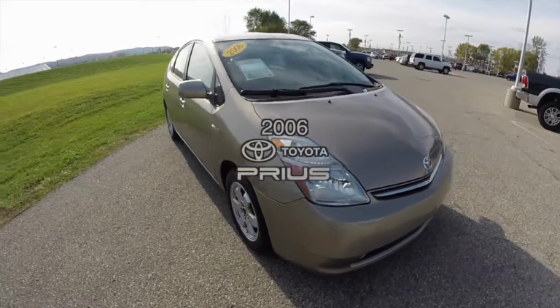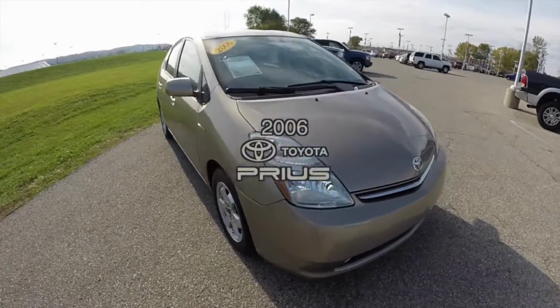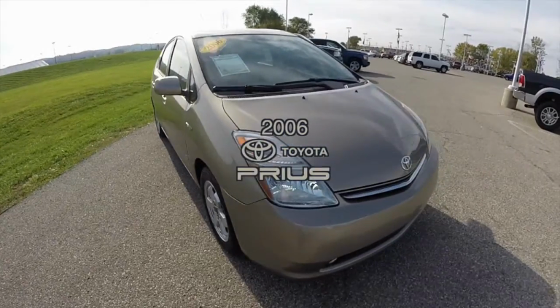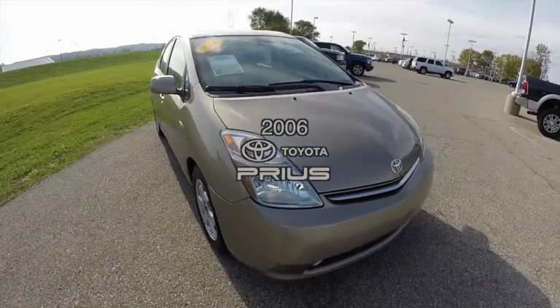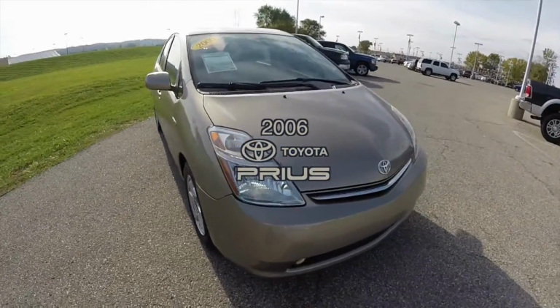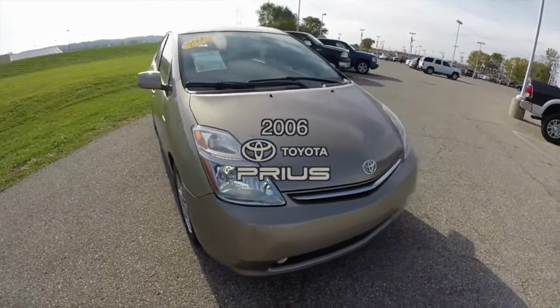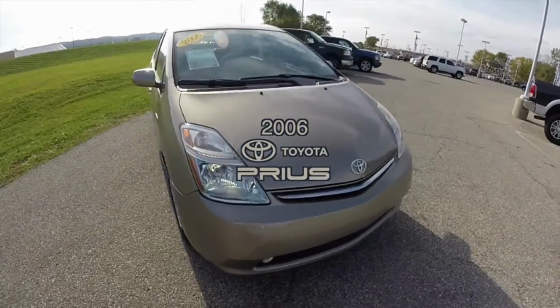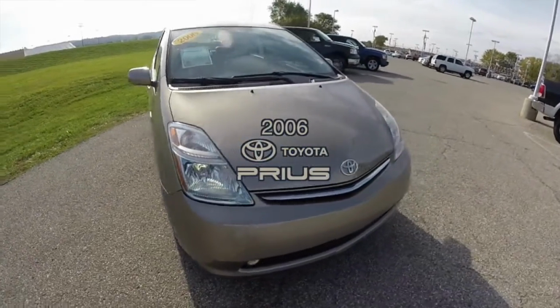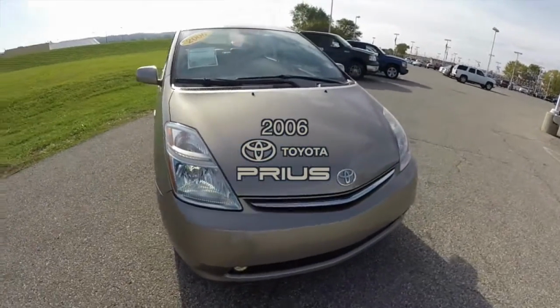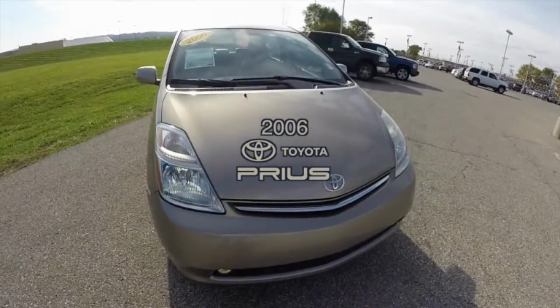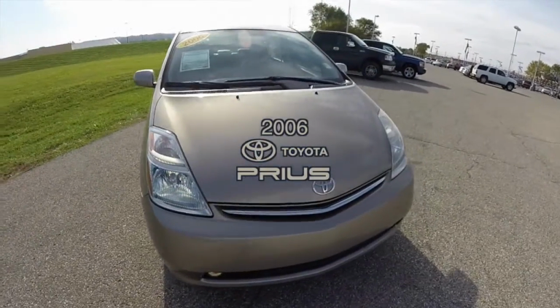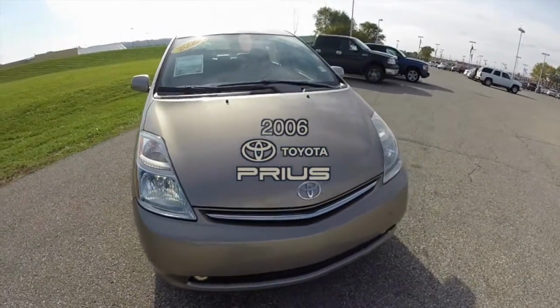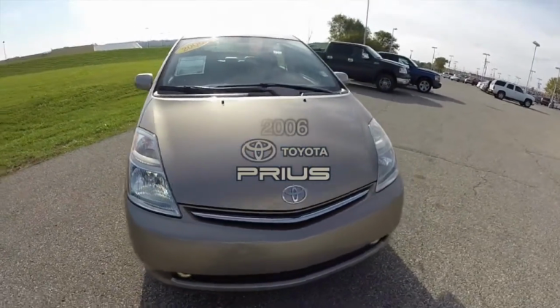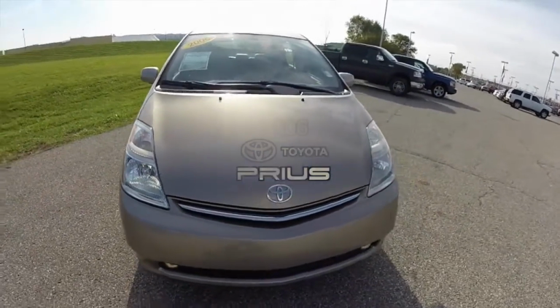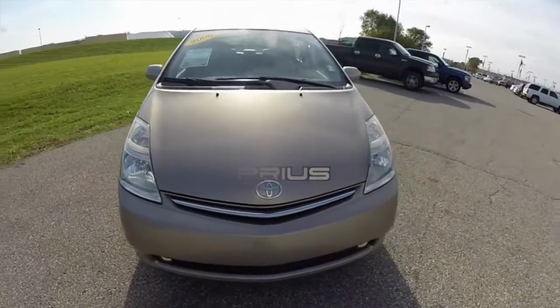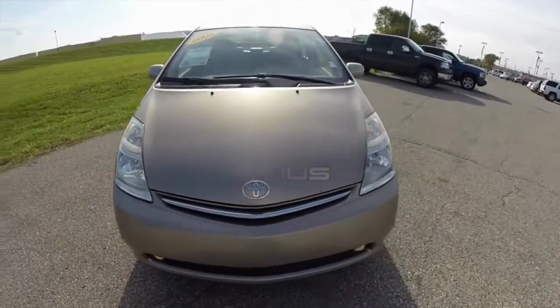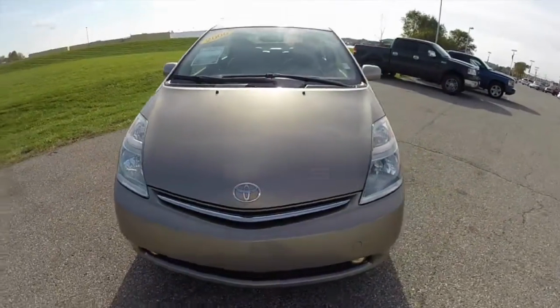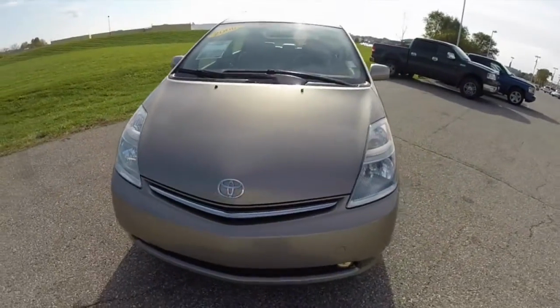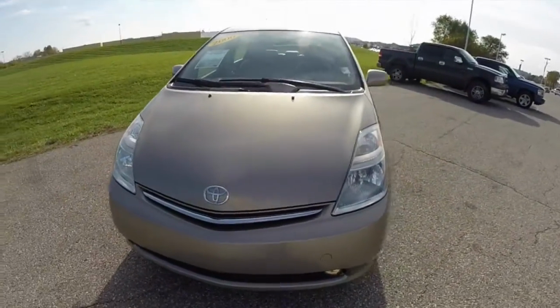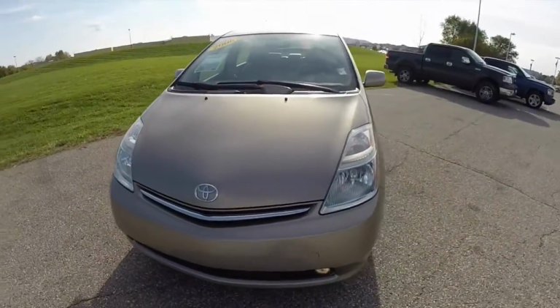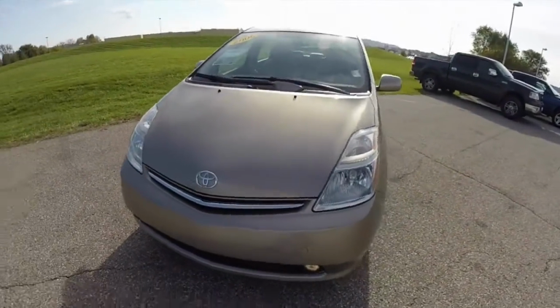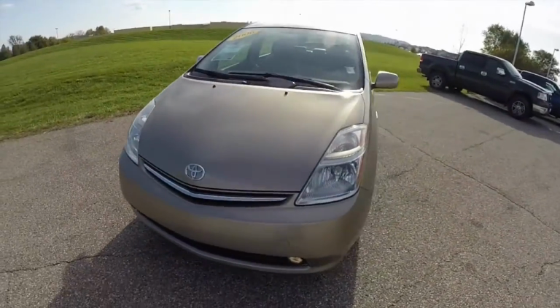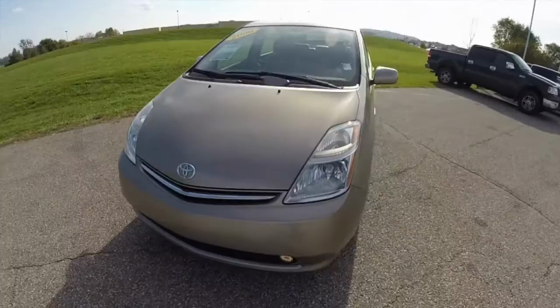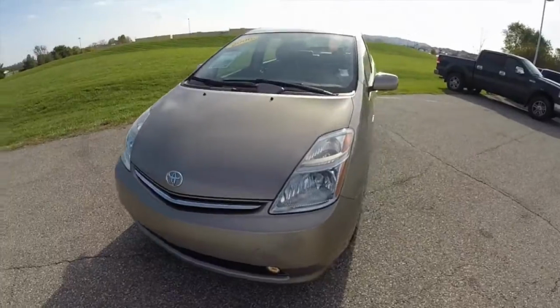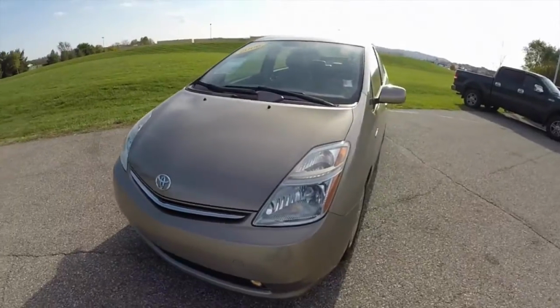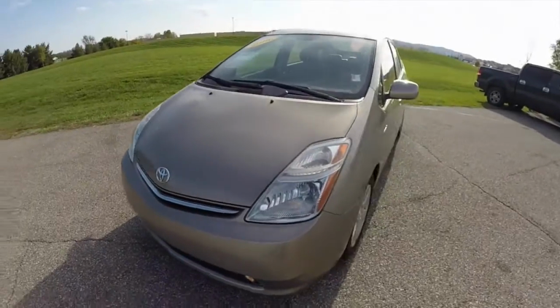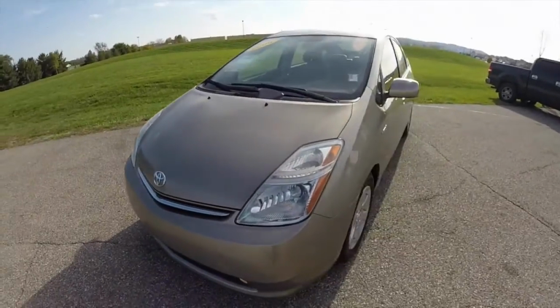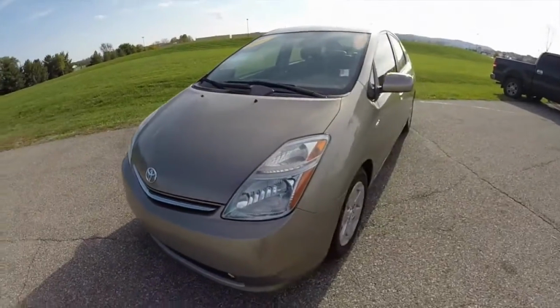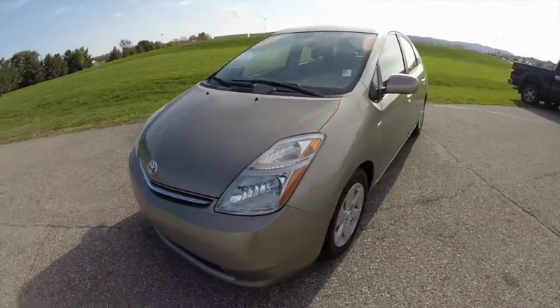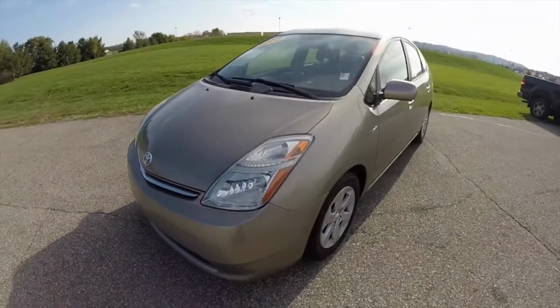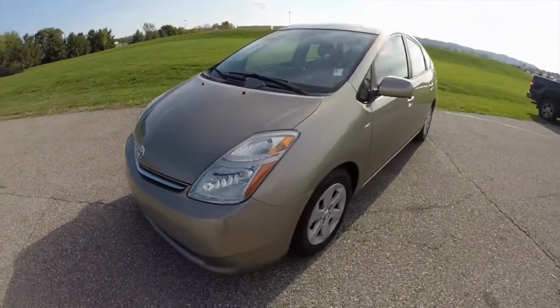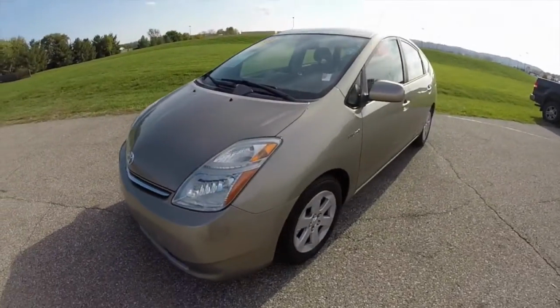Hello everyone. Today we're going to take a quick walk around look at this 2006 Toyota Prius.